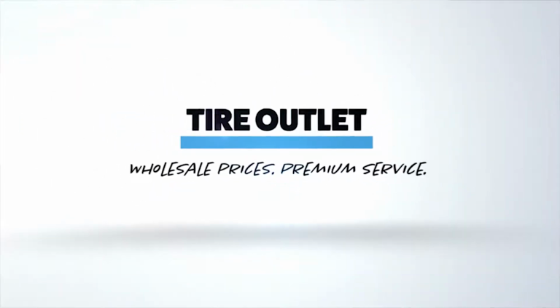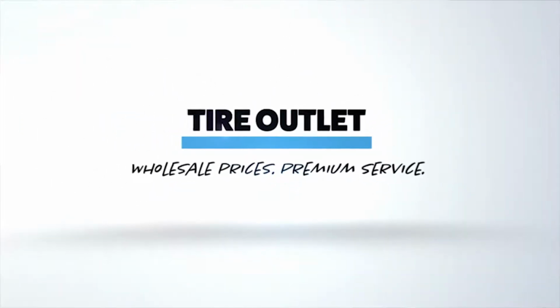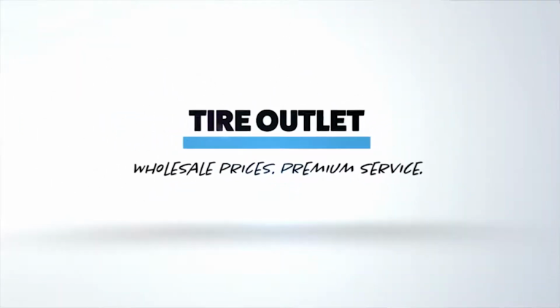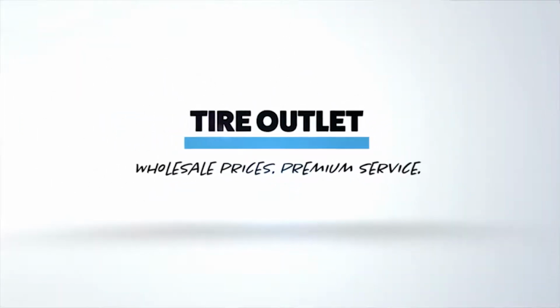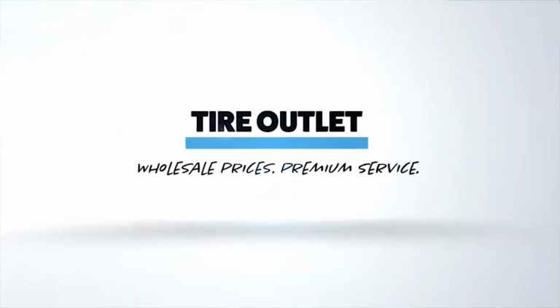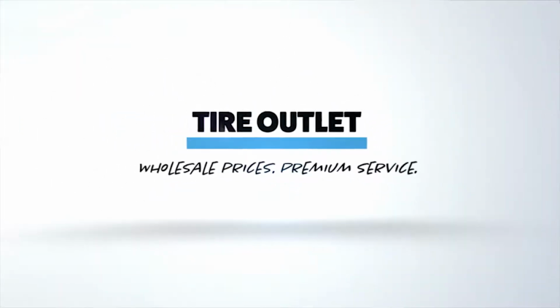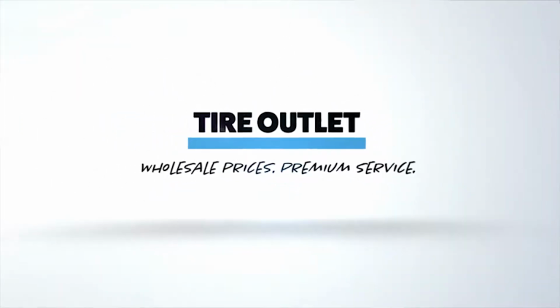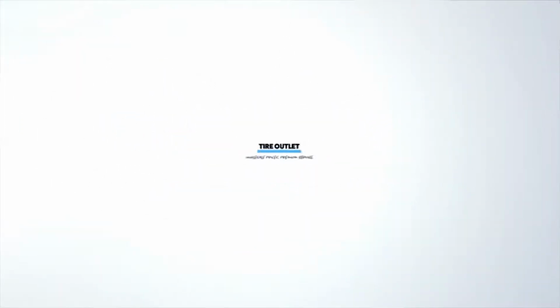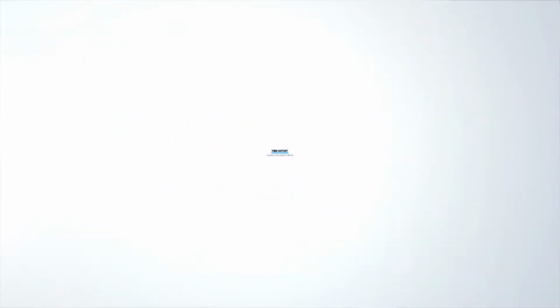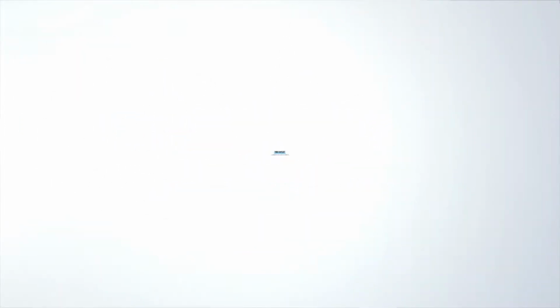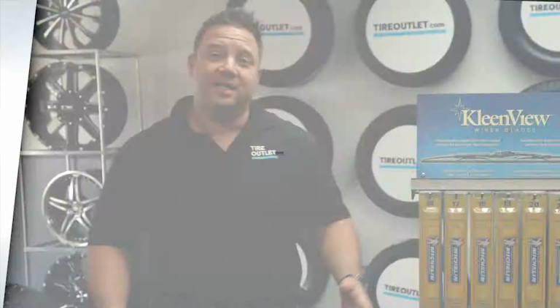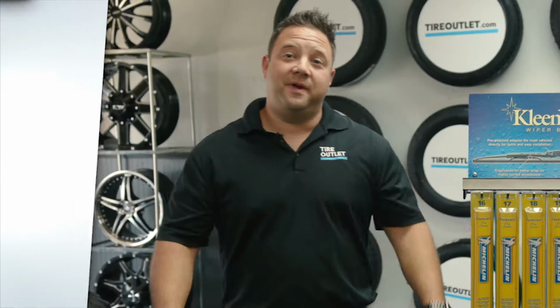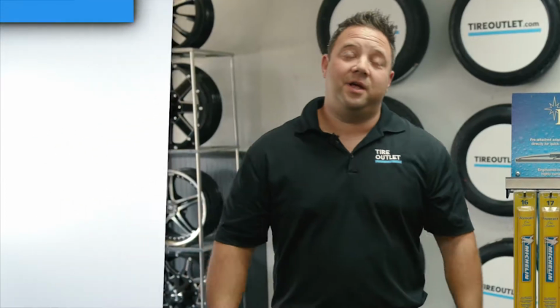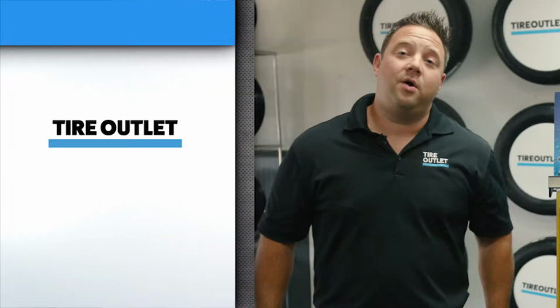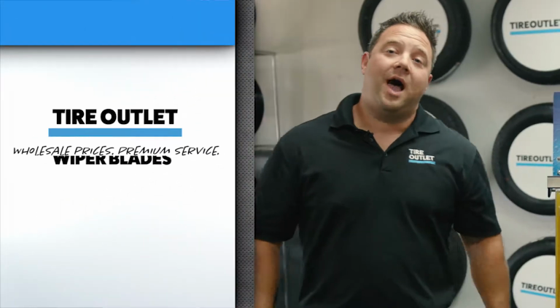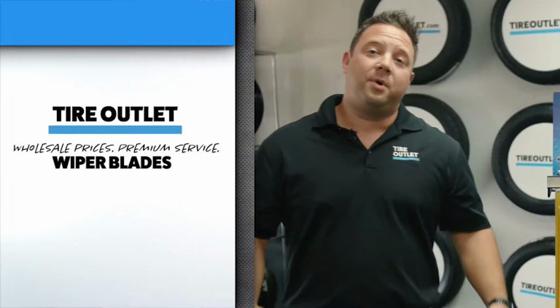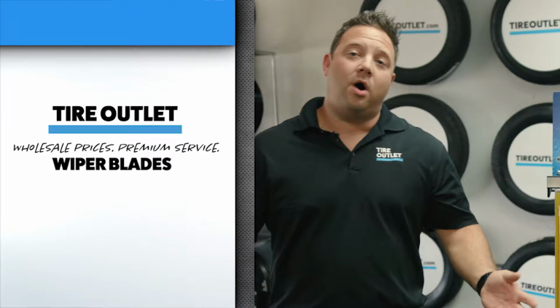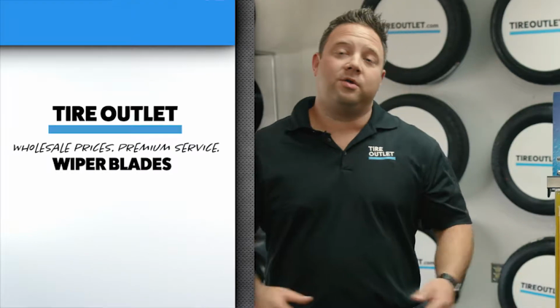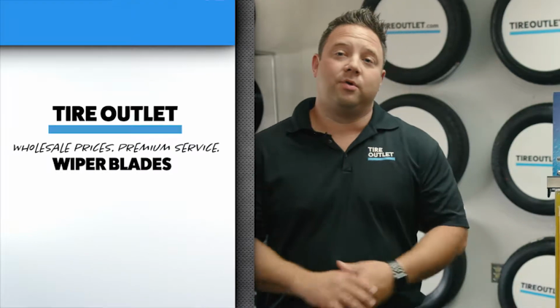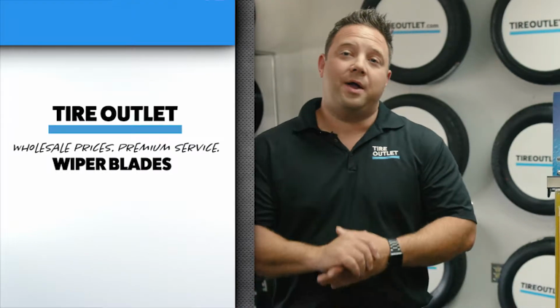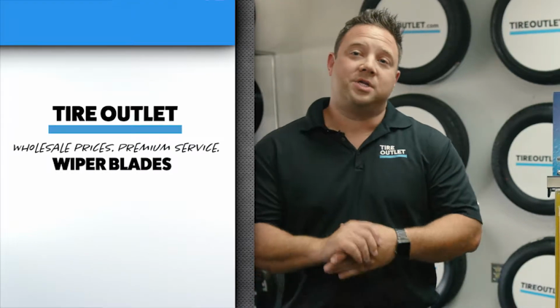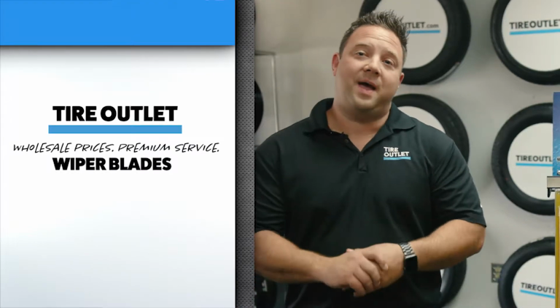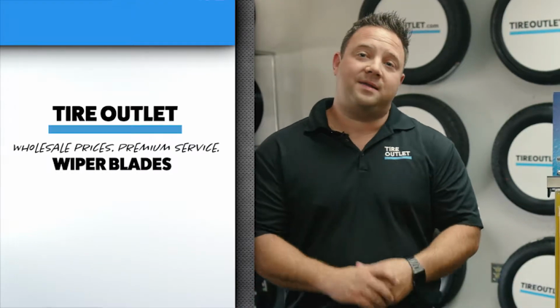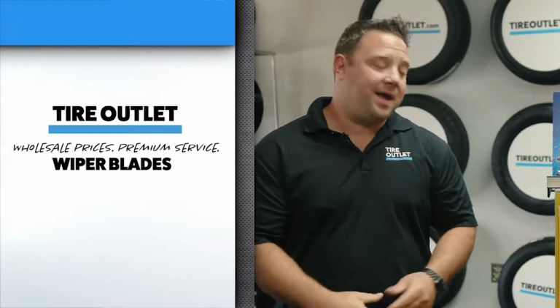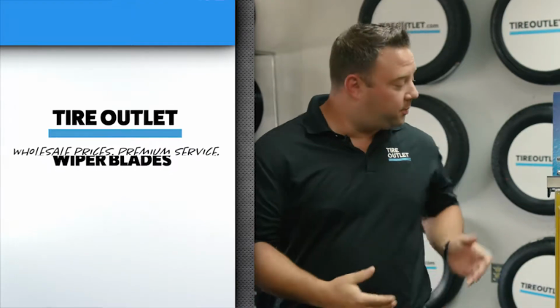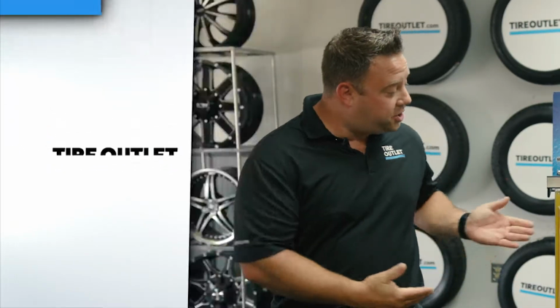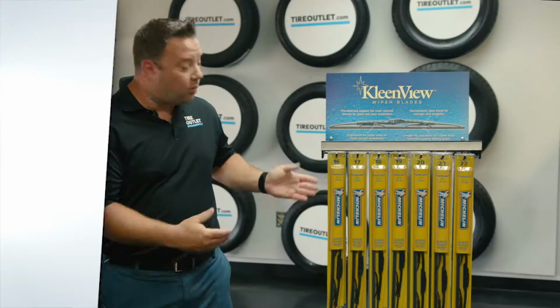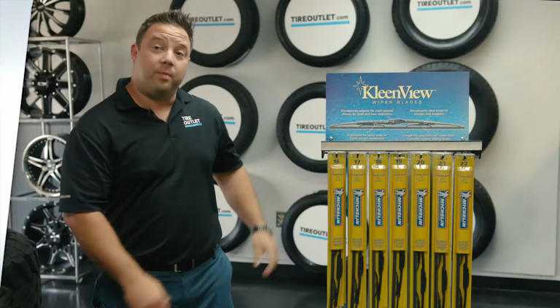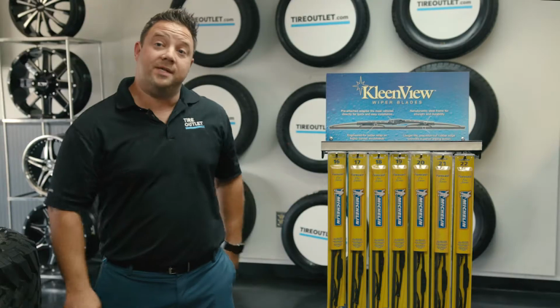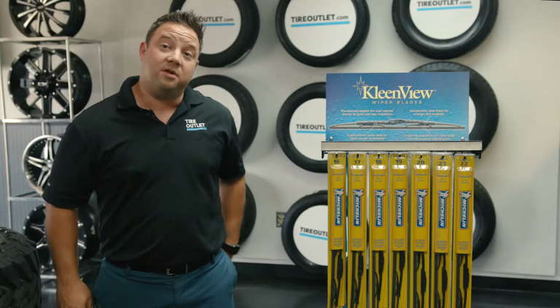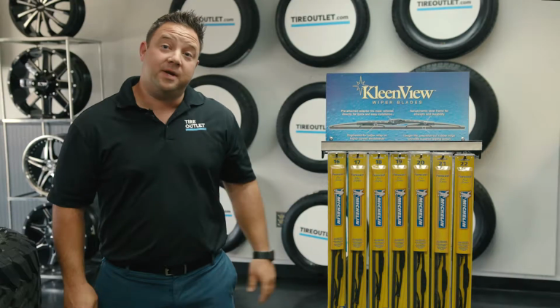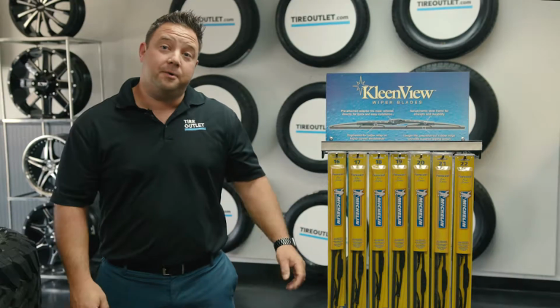Hi, I'm Rob with Tire Outlet, and in this video I'm going to walk you through how to inspect and replace your wiper blades on your vehicle.